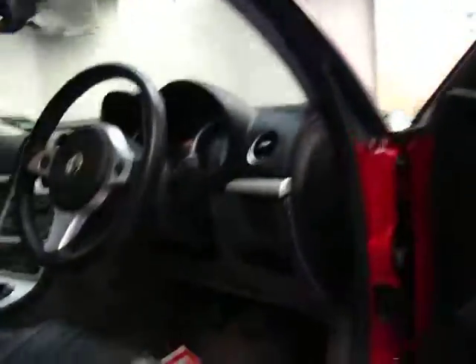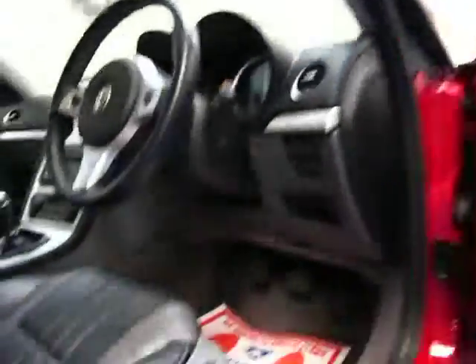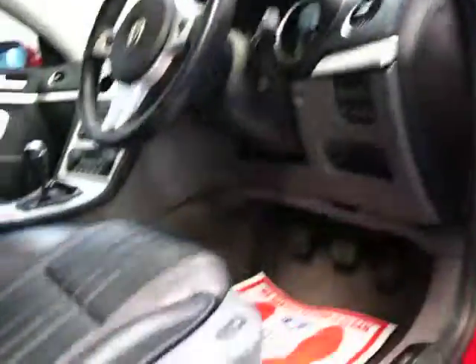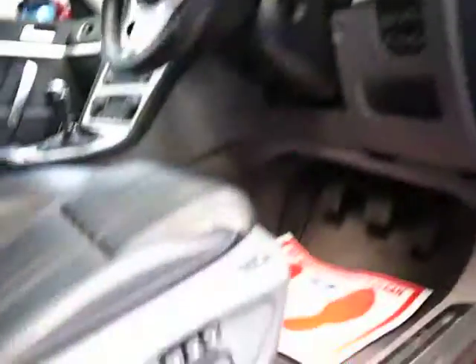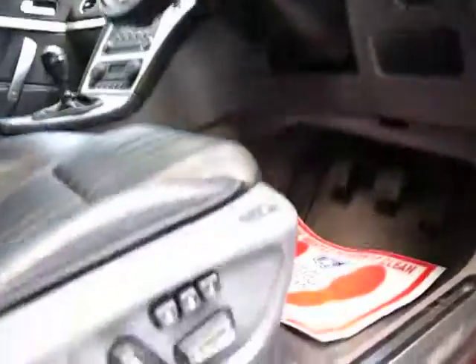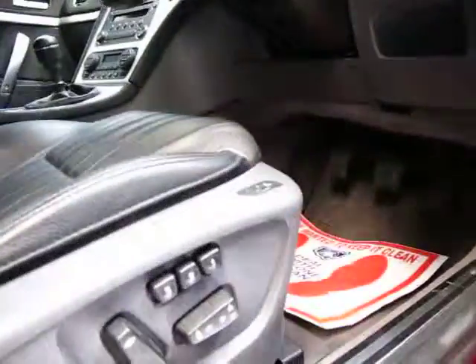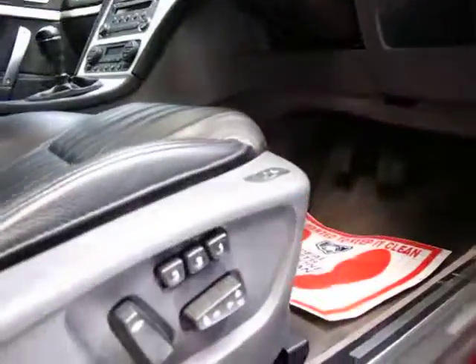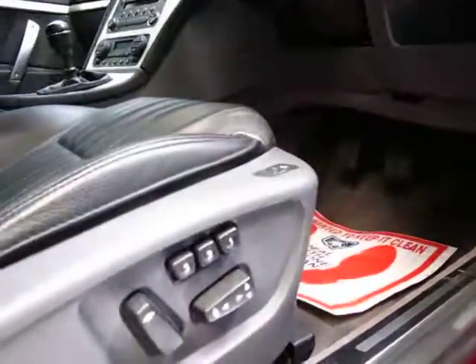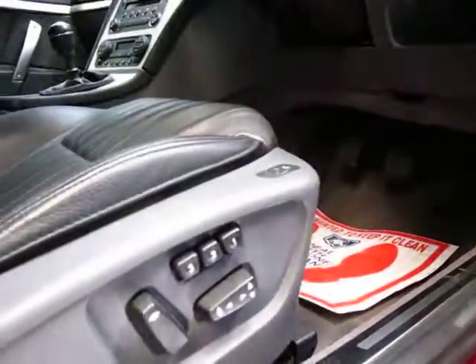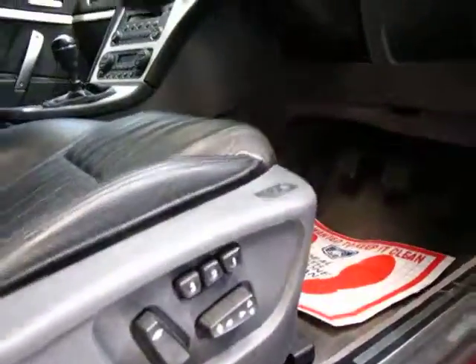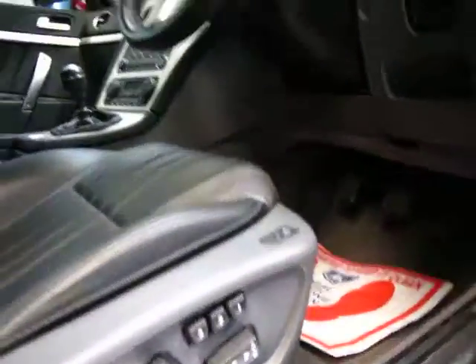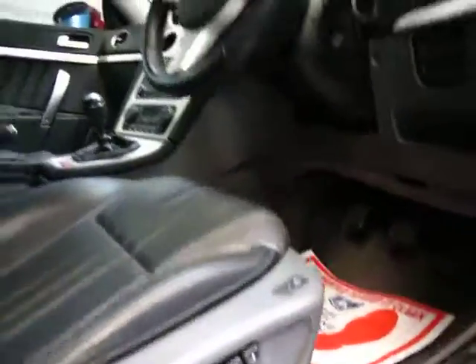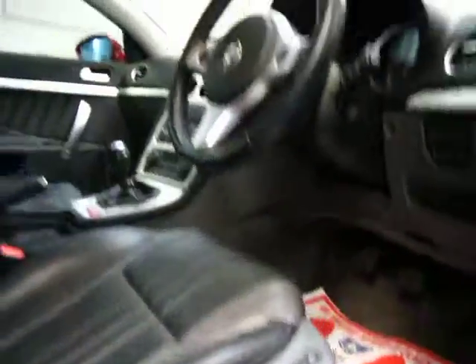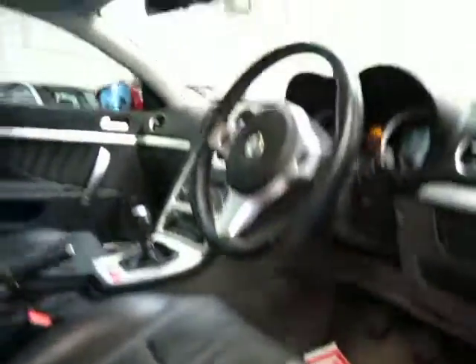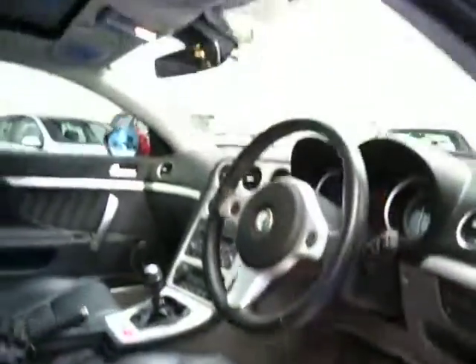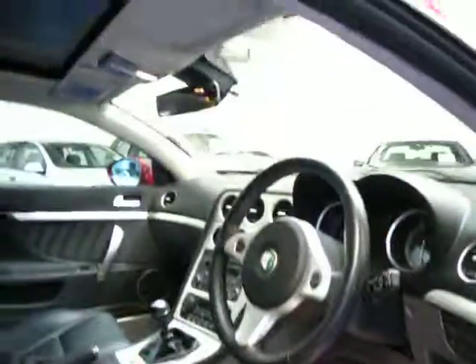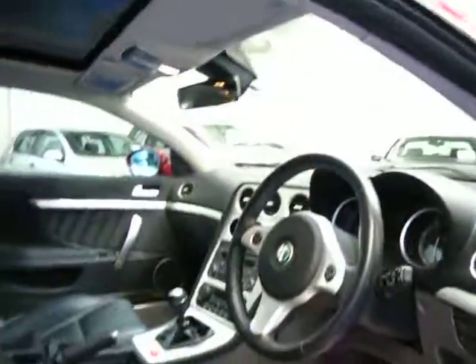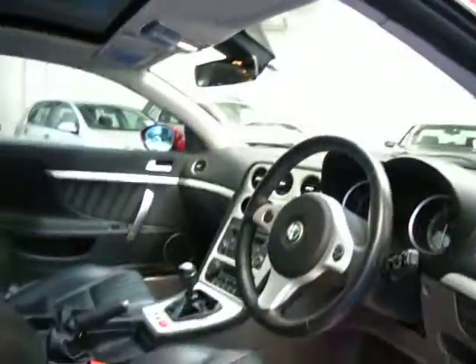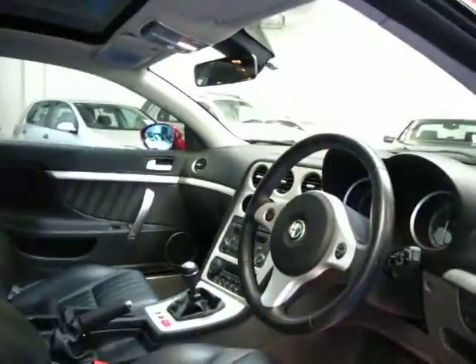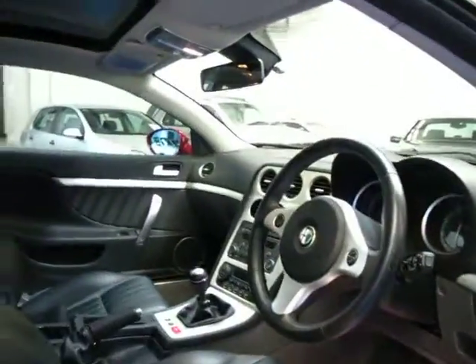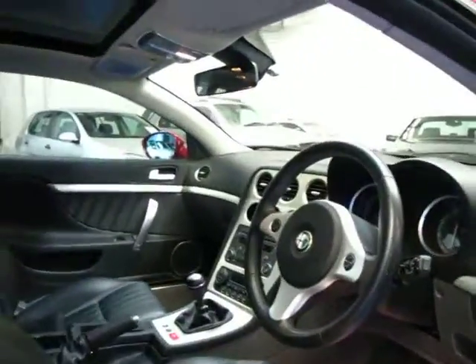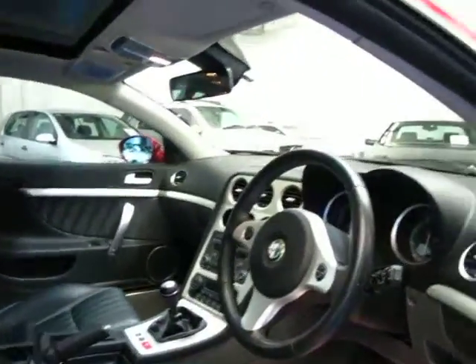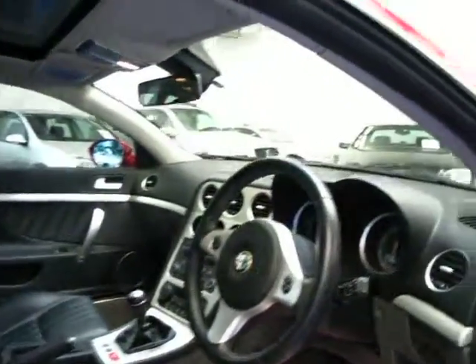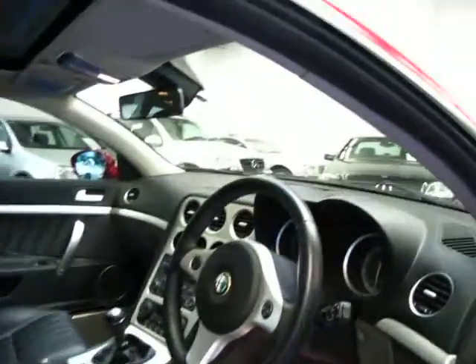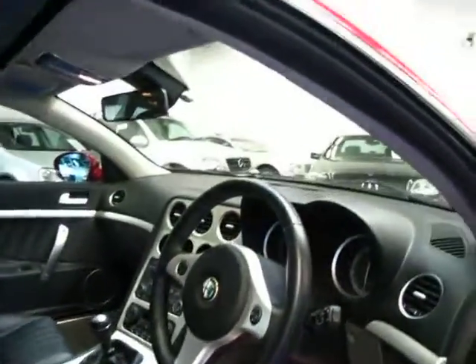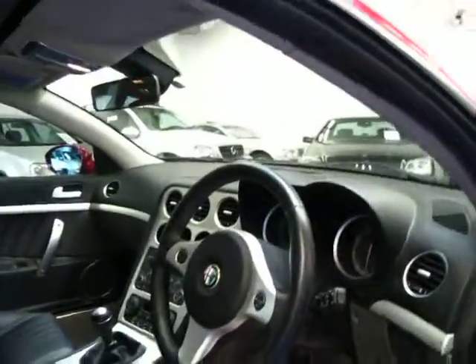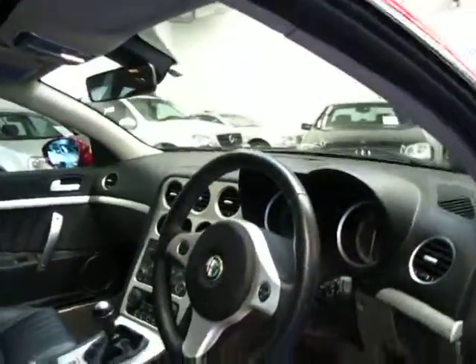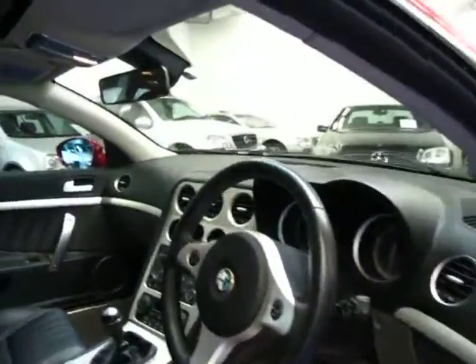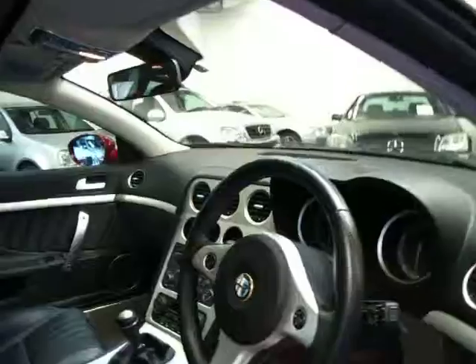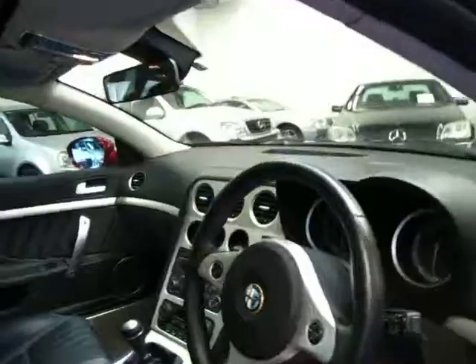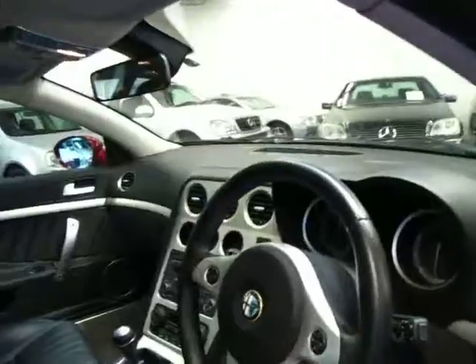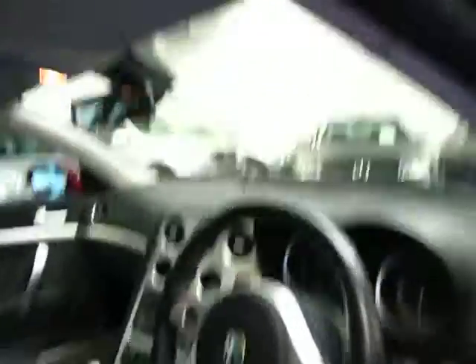The driver's seat does have memory — three memories actually, which is great.